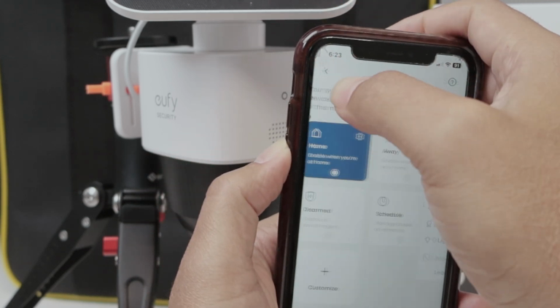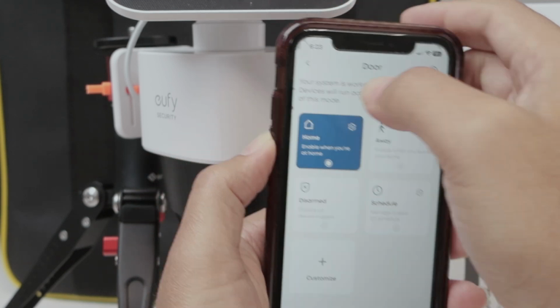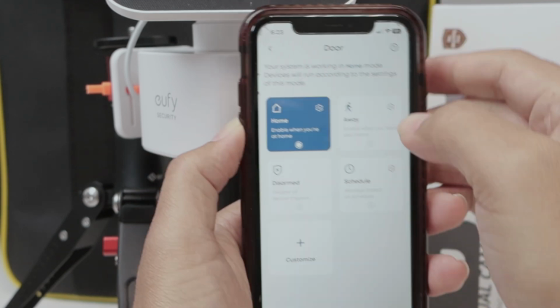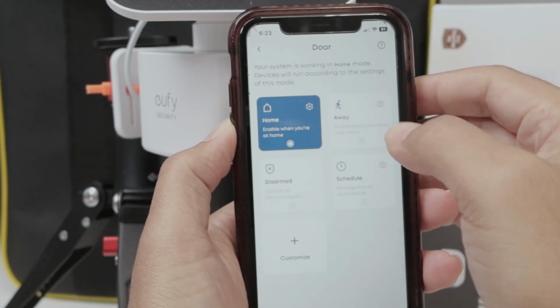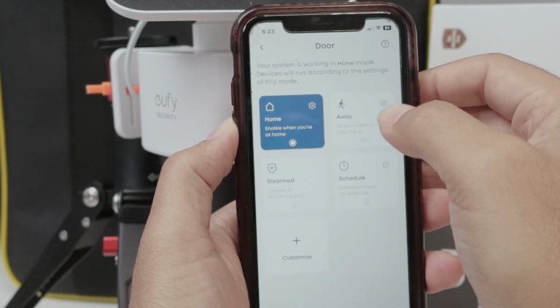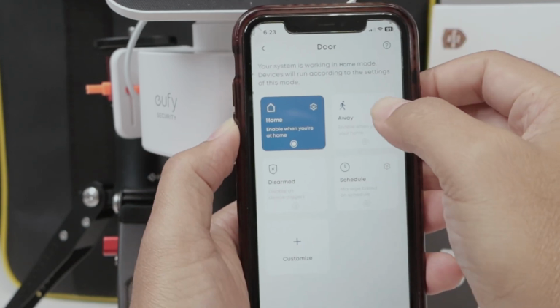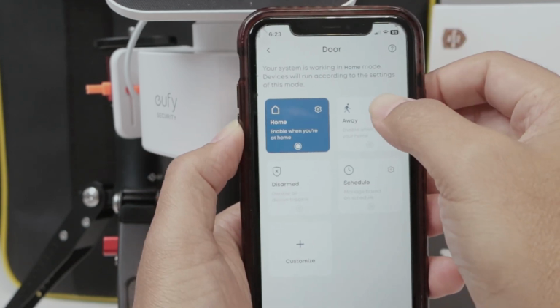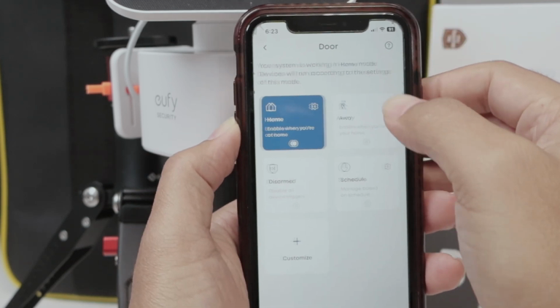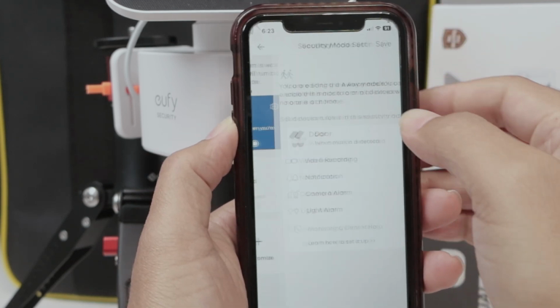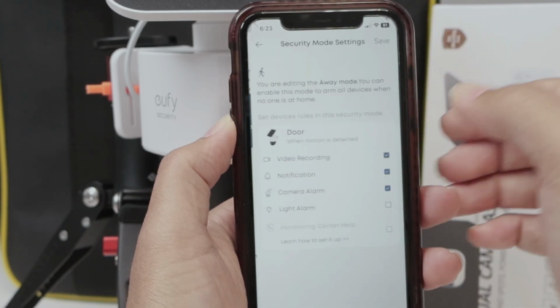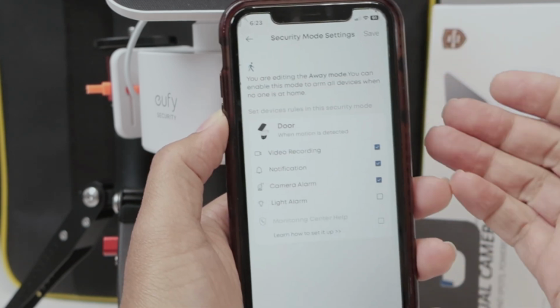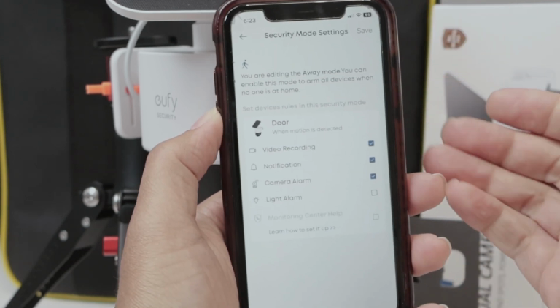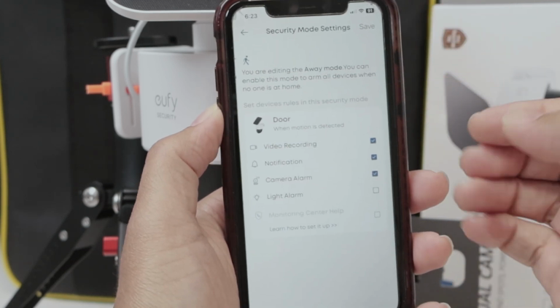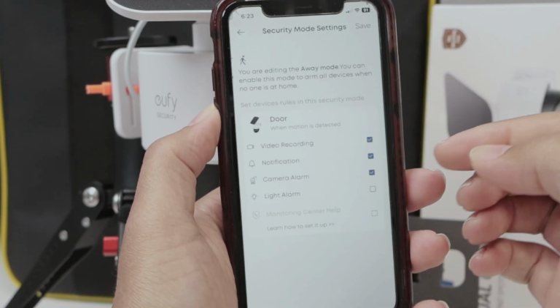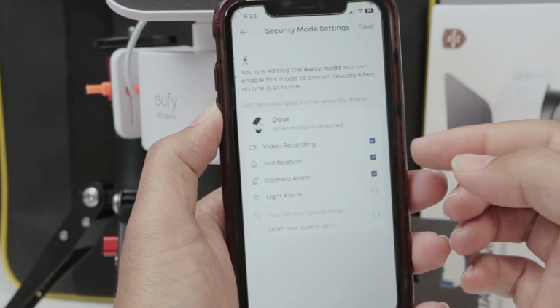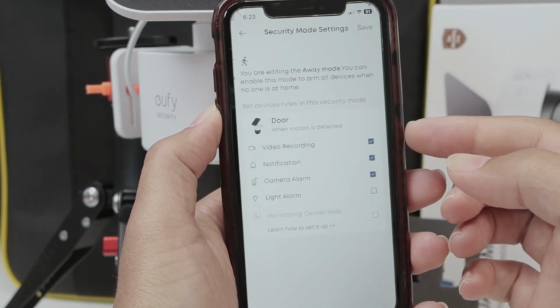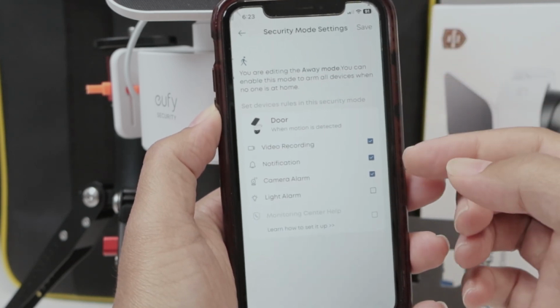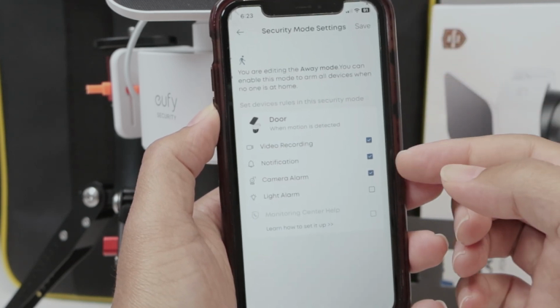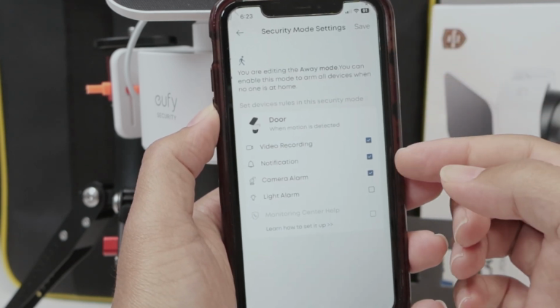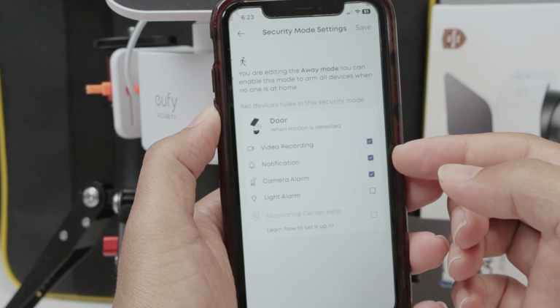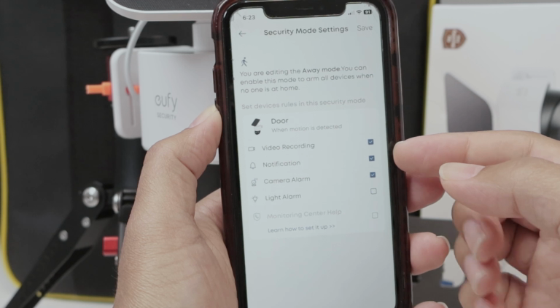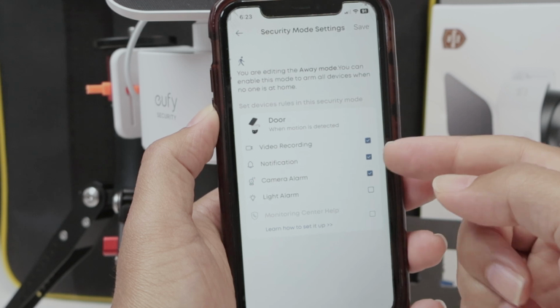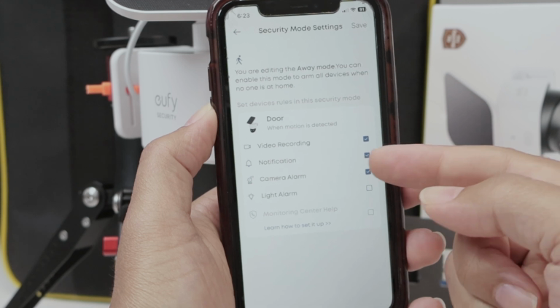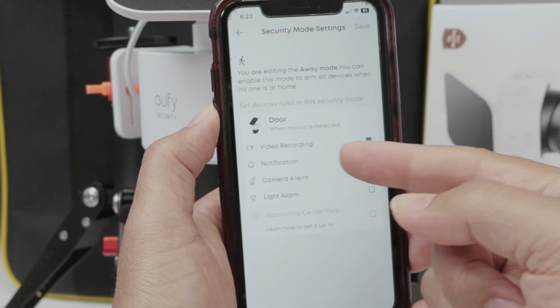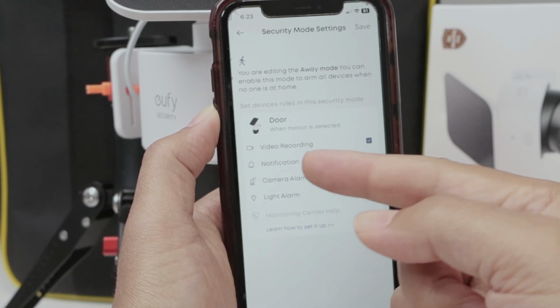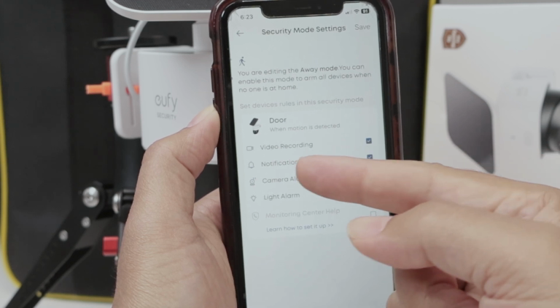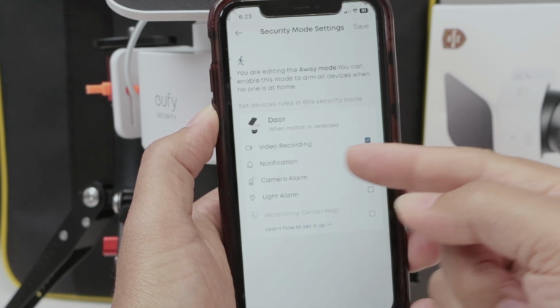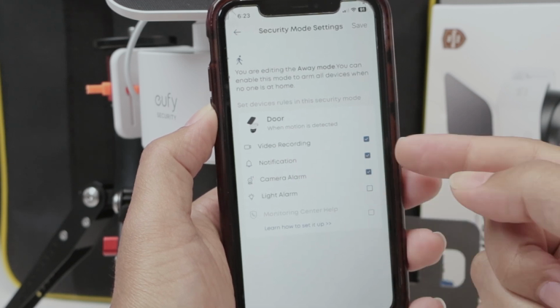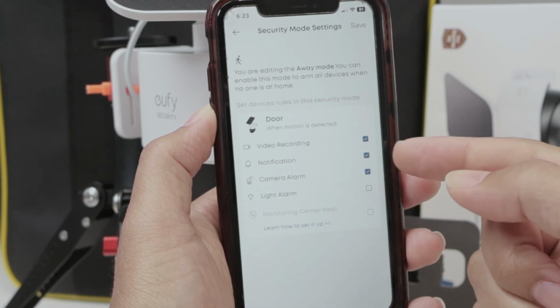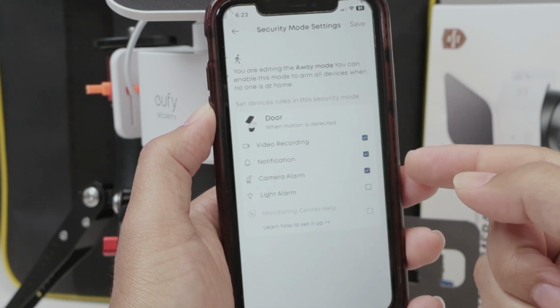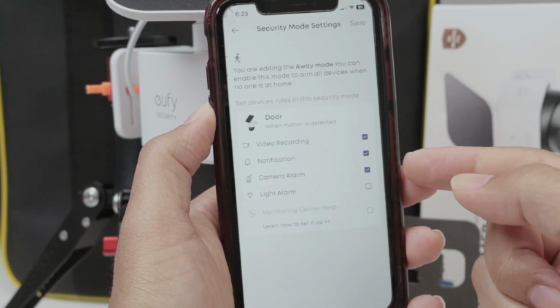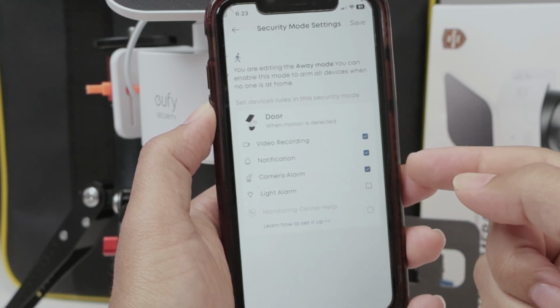And you can do this for different modes — away mode, for example. As you can see, notification is enabled.